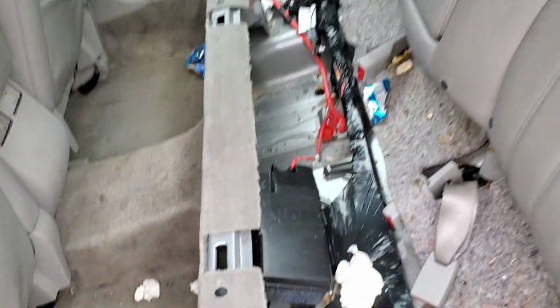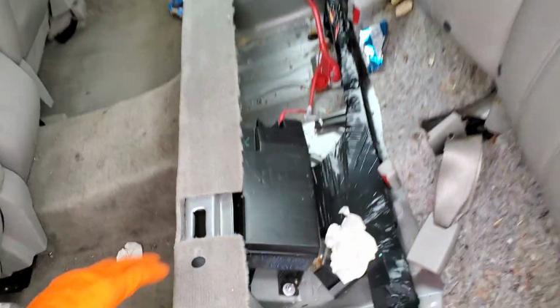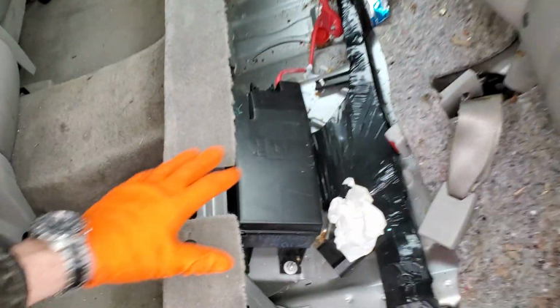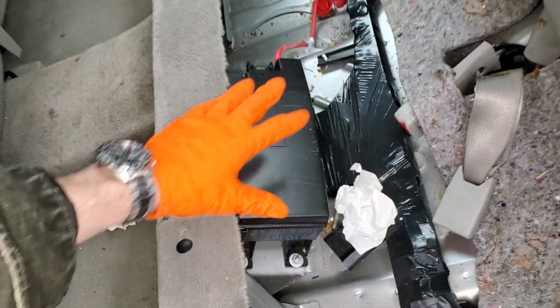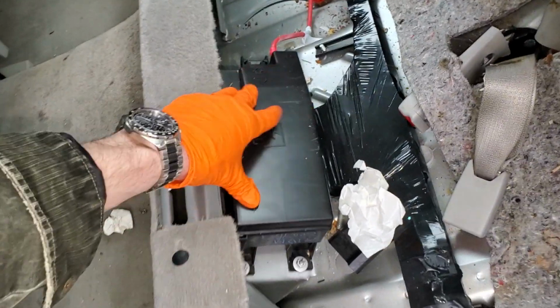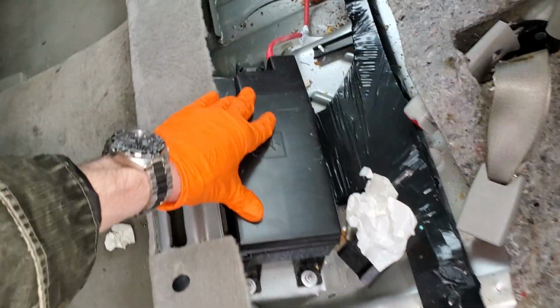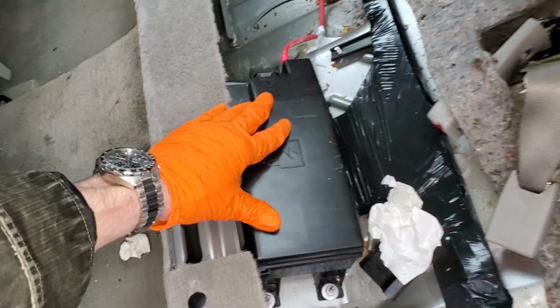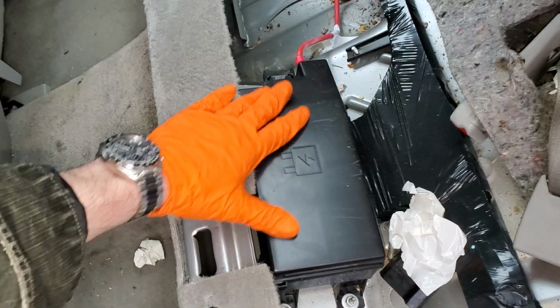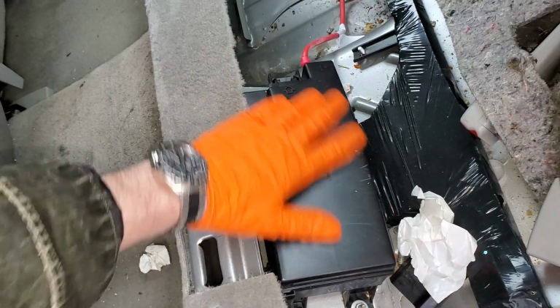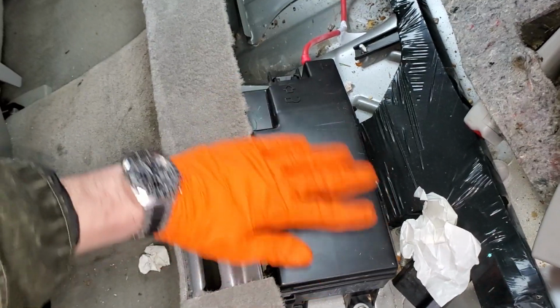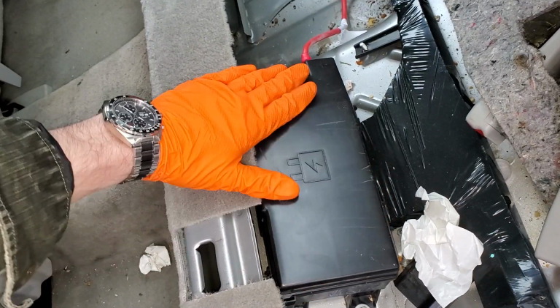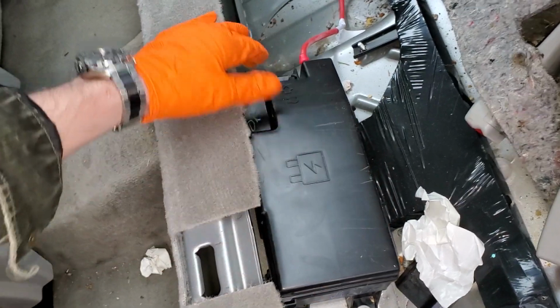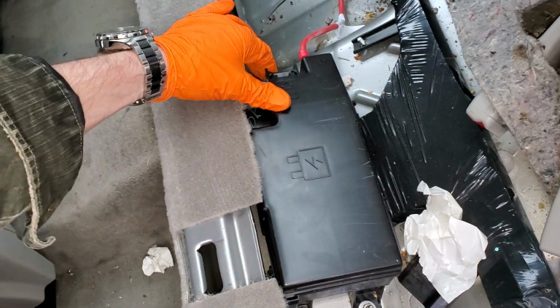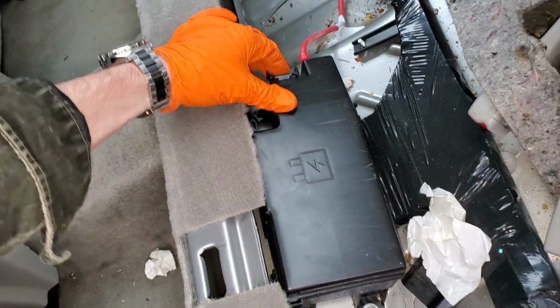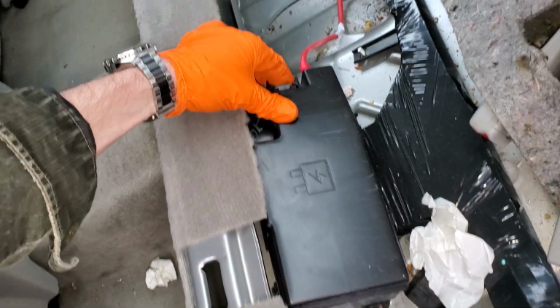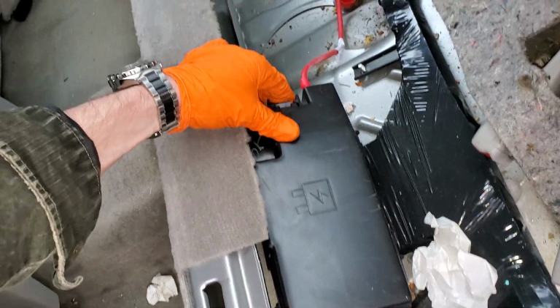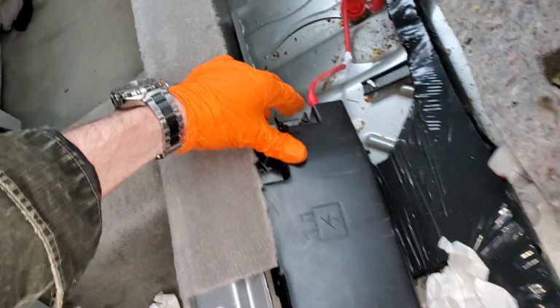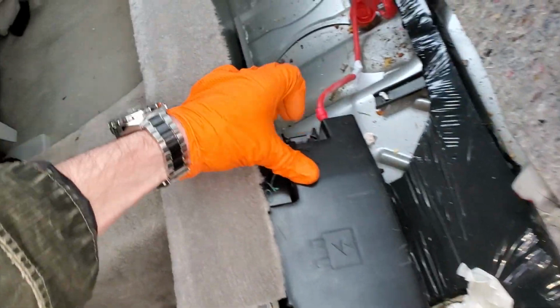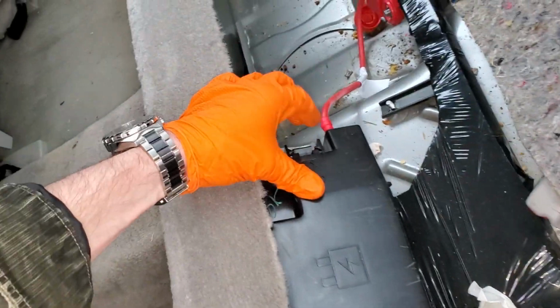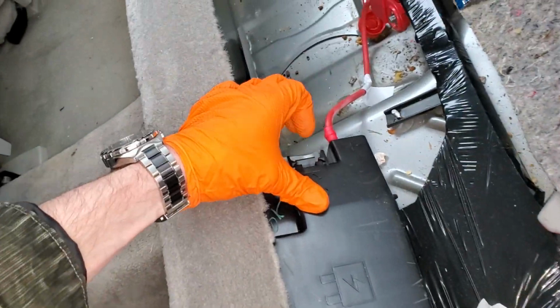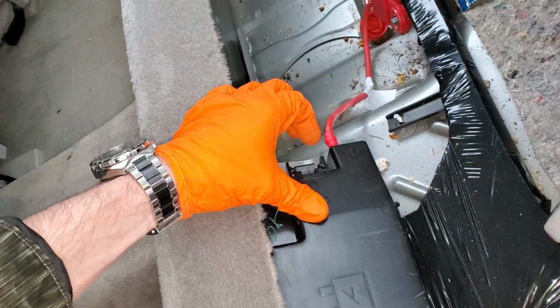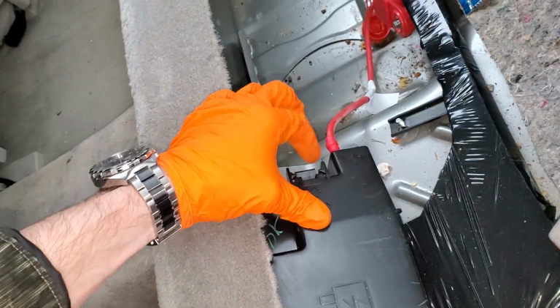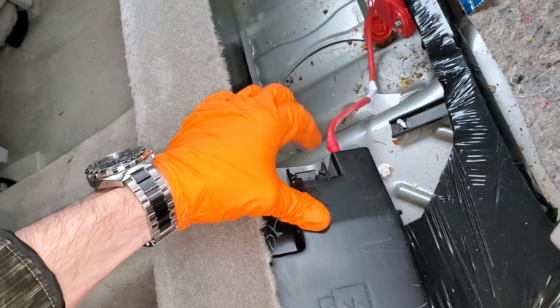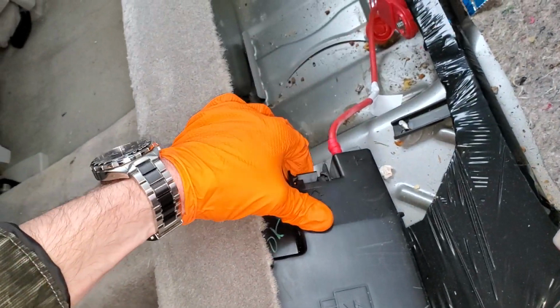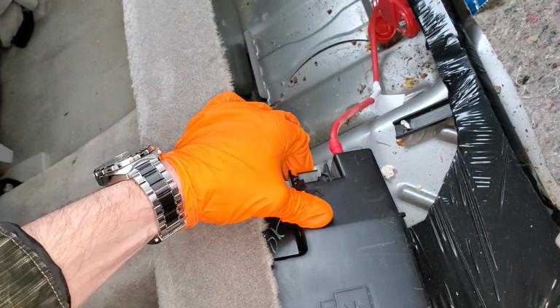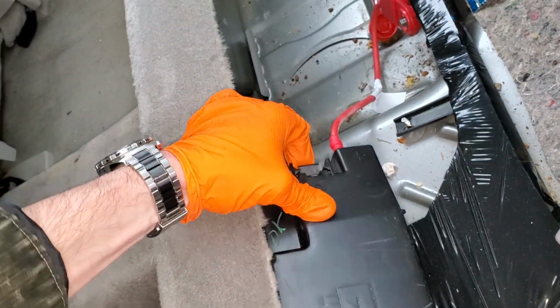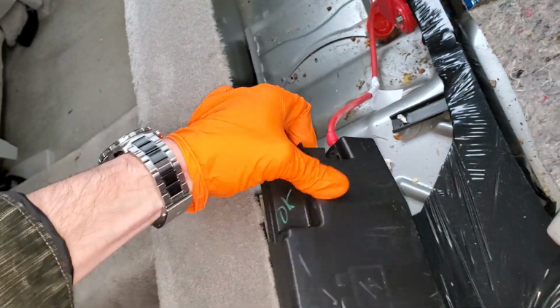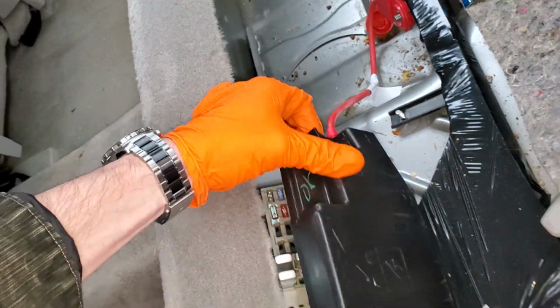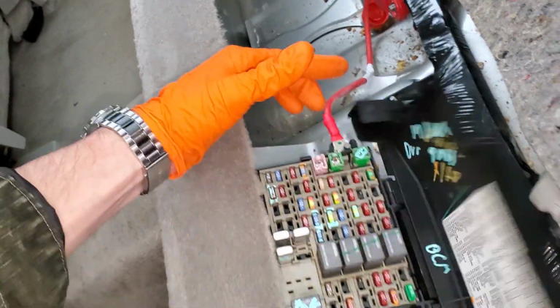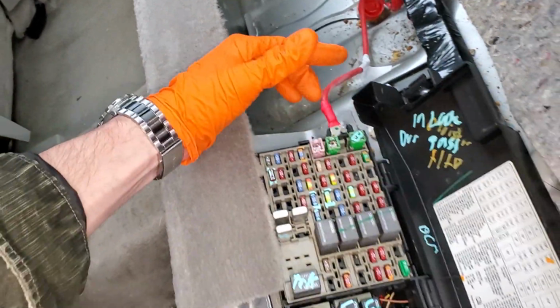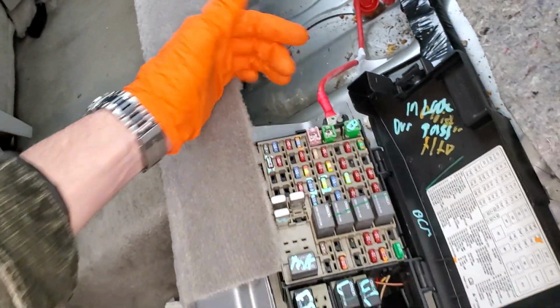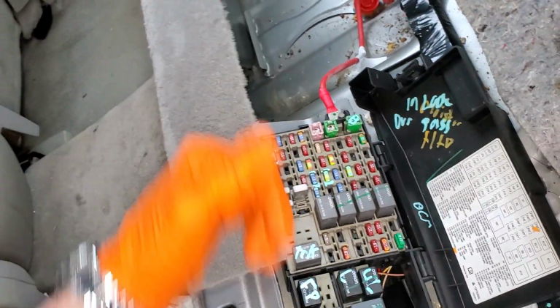Now the next step is to remove this cover here. You lift up on this latch right here and it will hinge back.